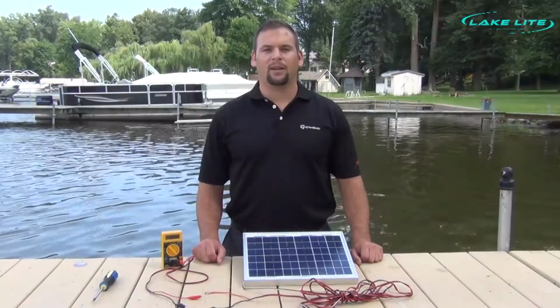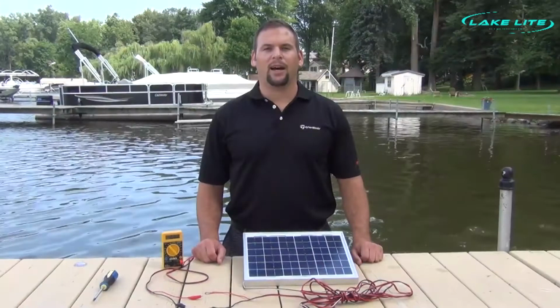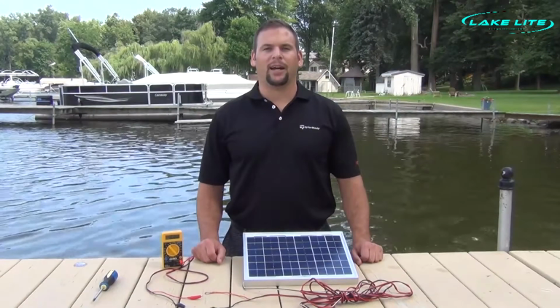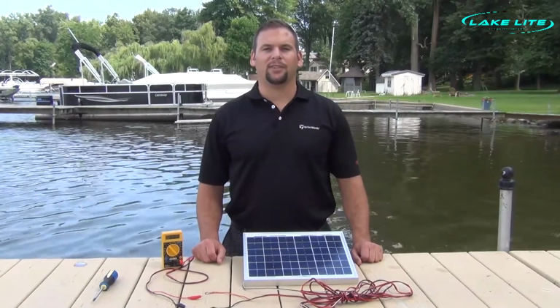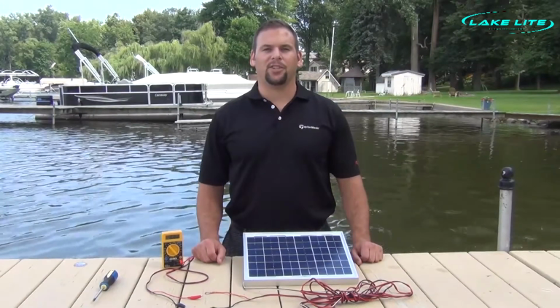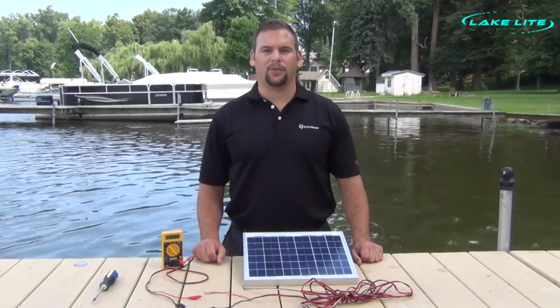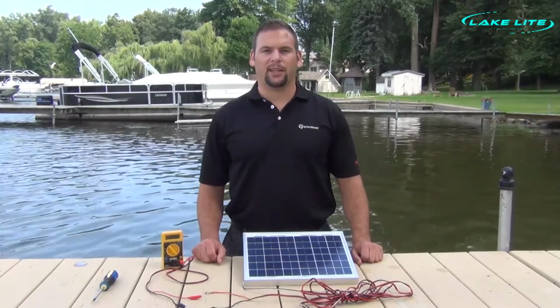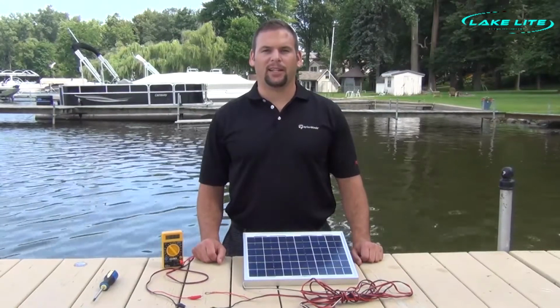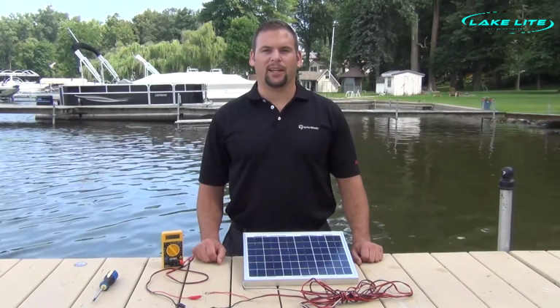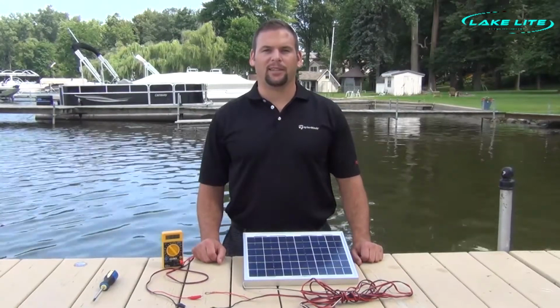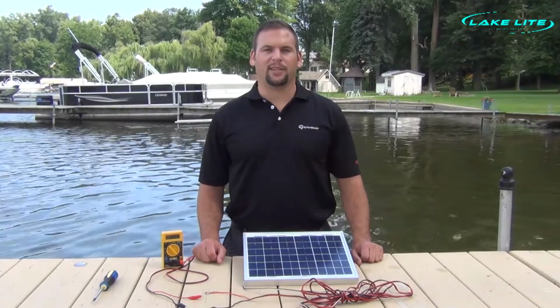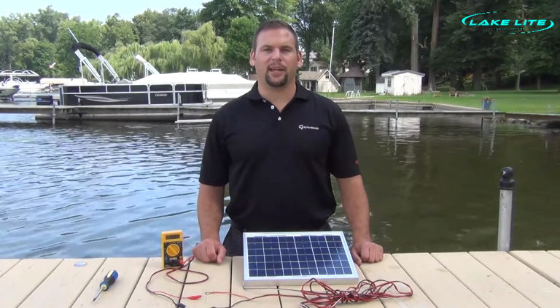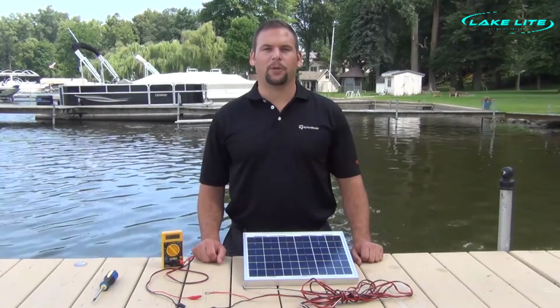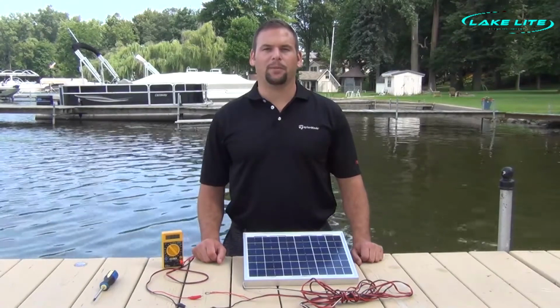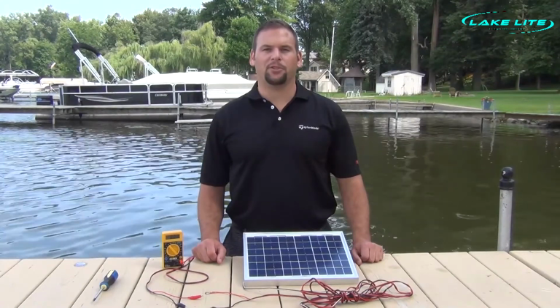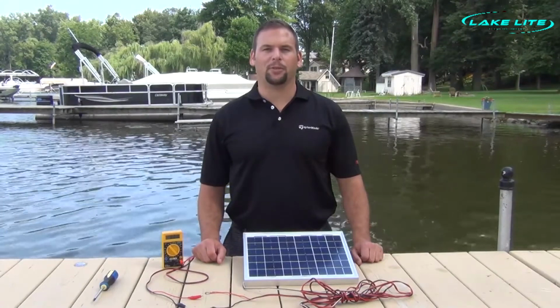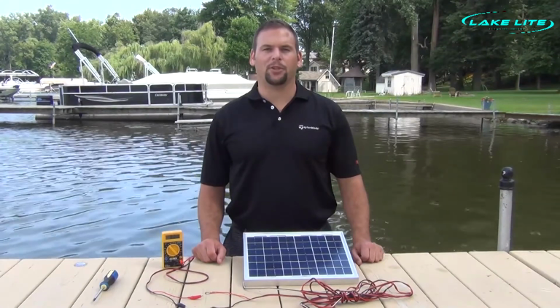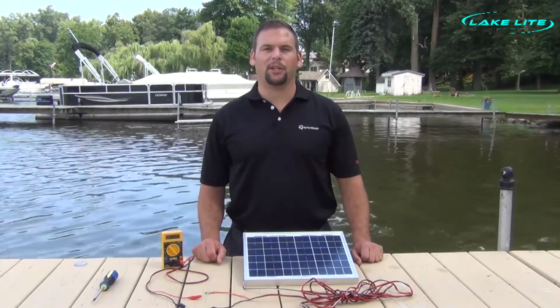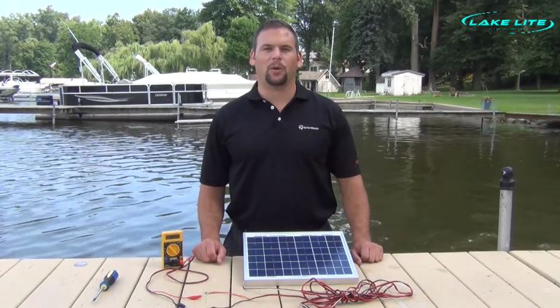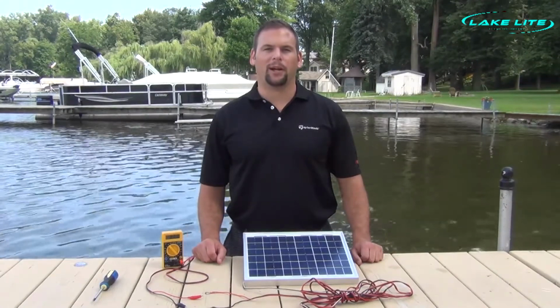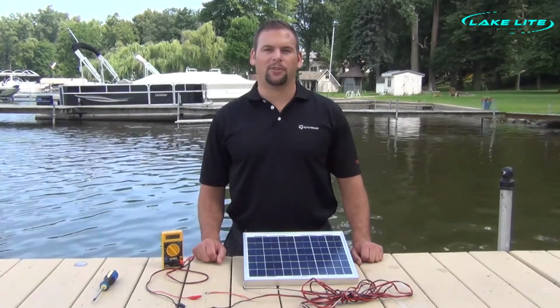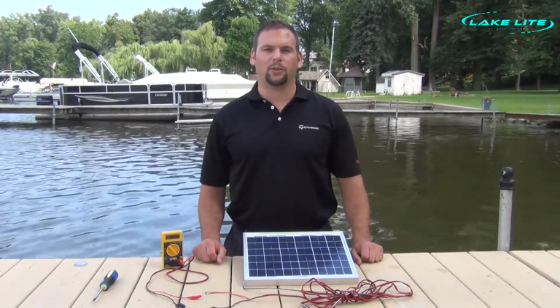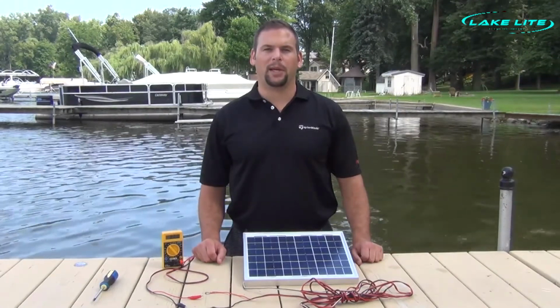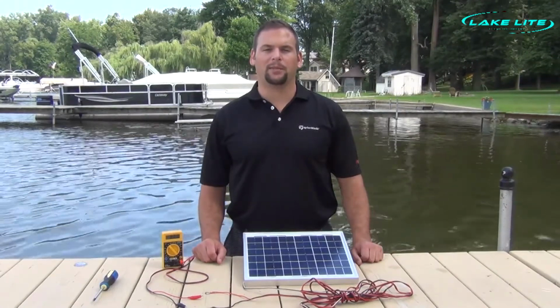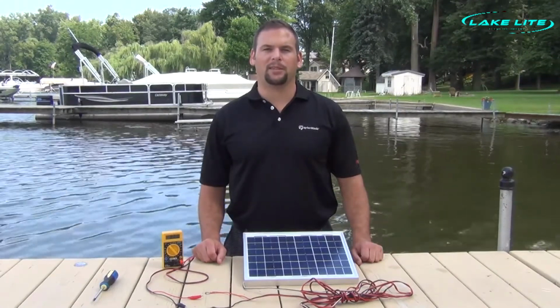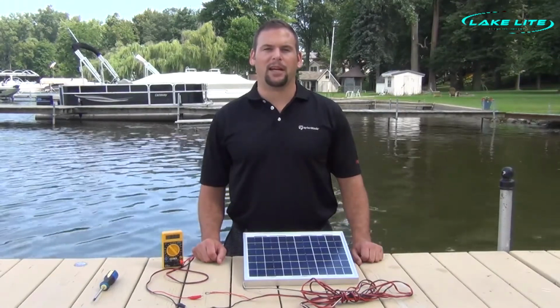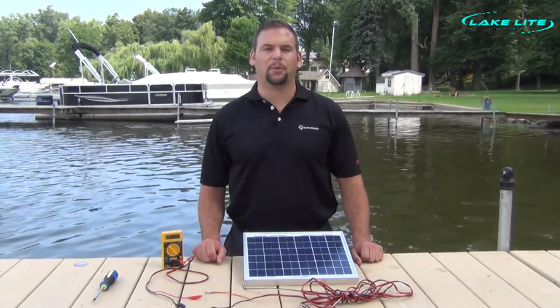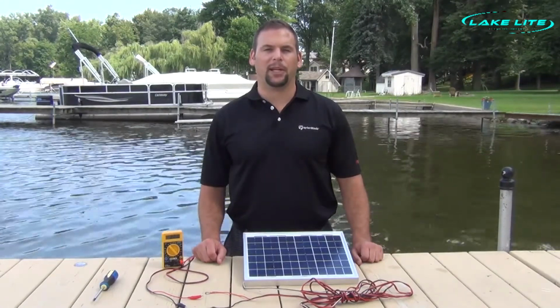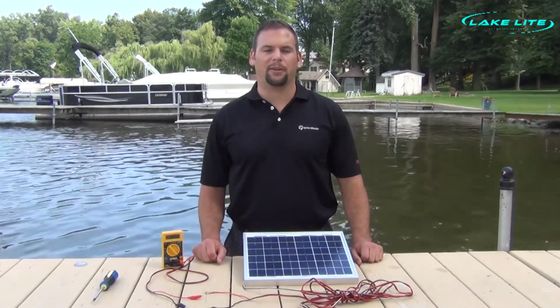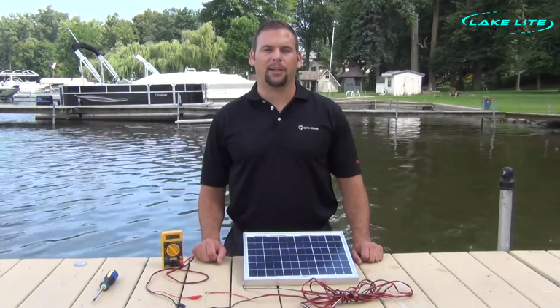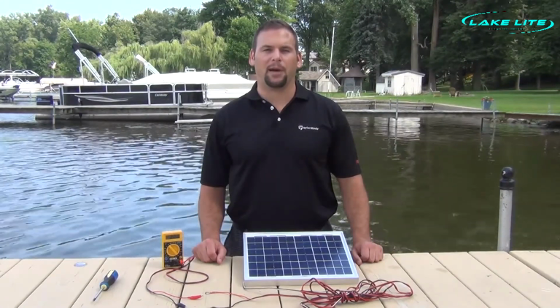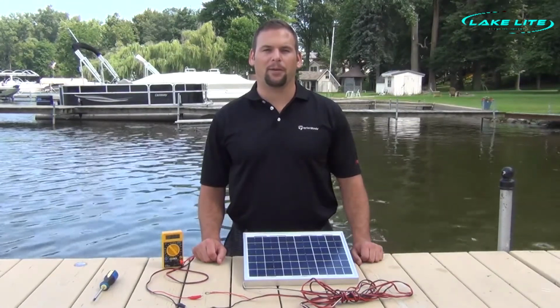Hi, Jeff with LakeLite. Today we're going to be troubleshooting why our solar panel is not putting out any power.